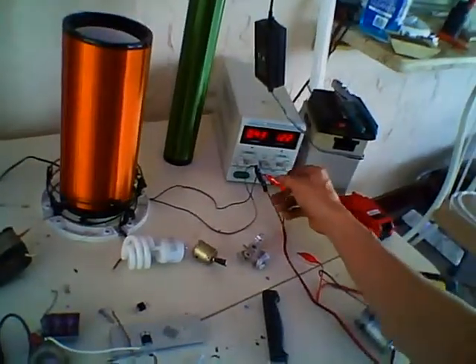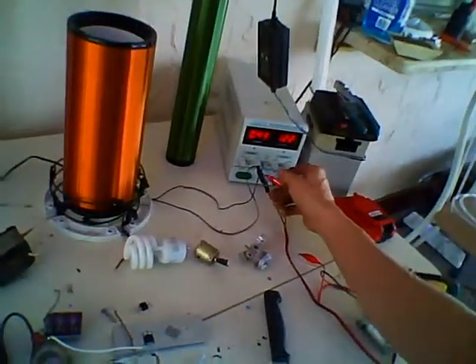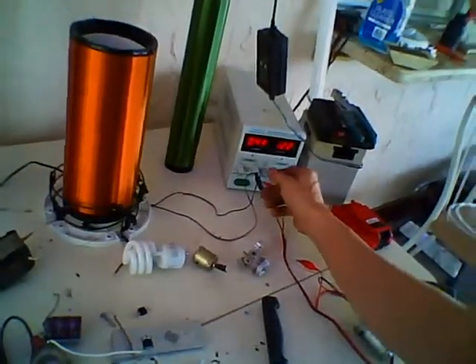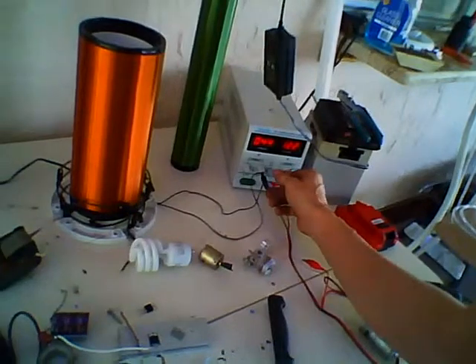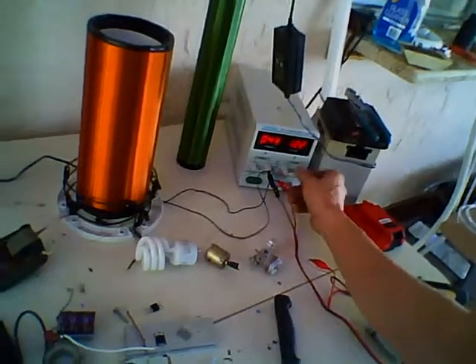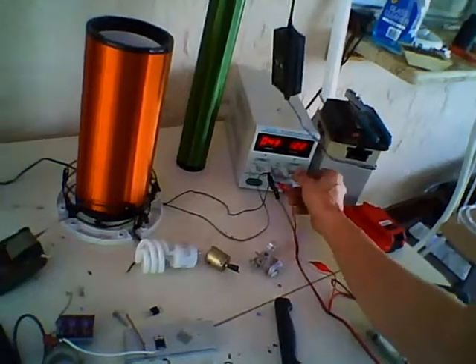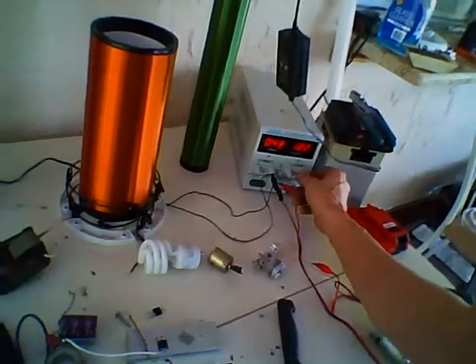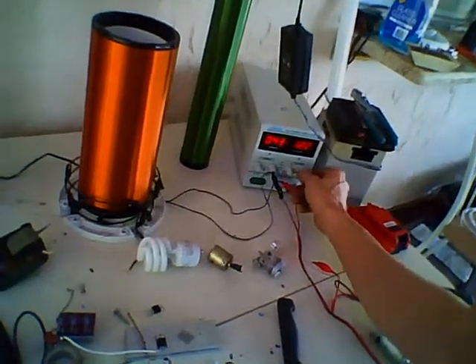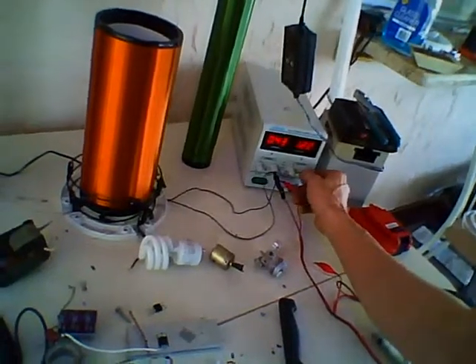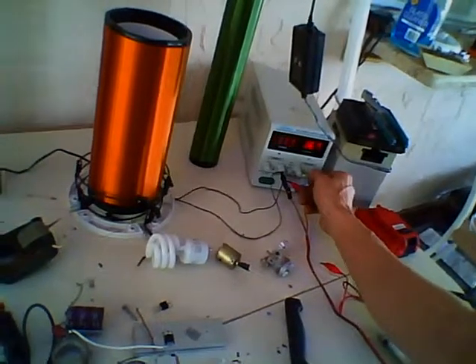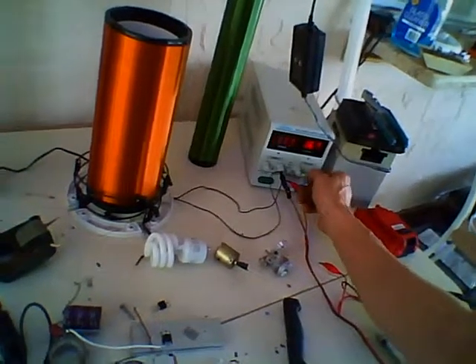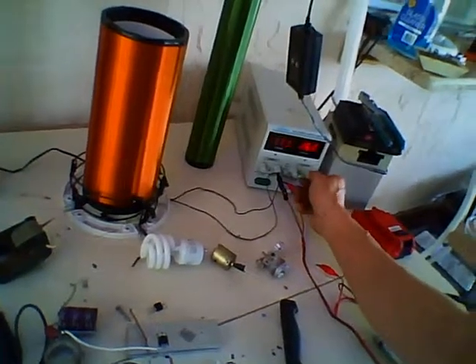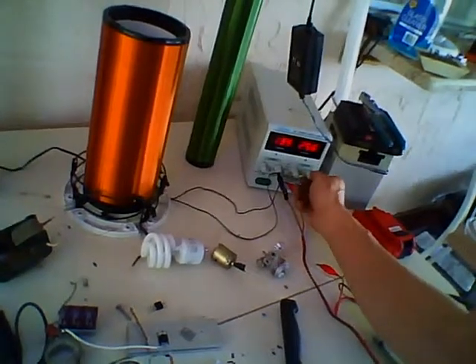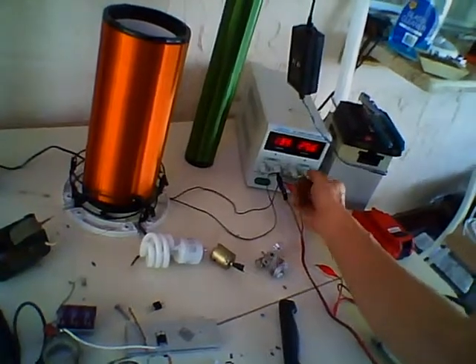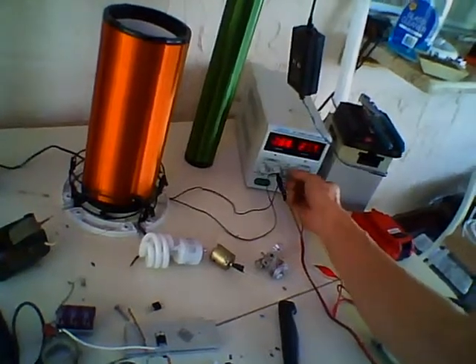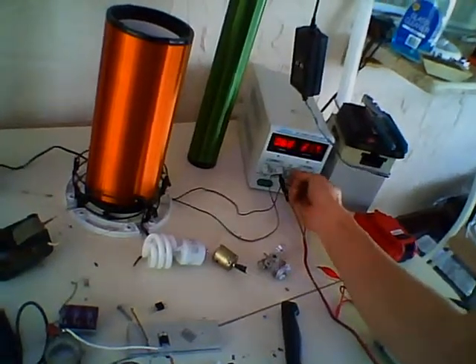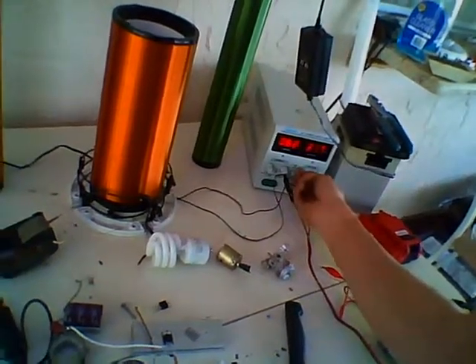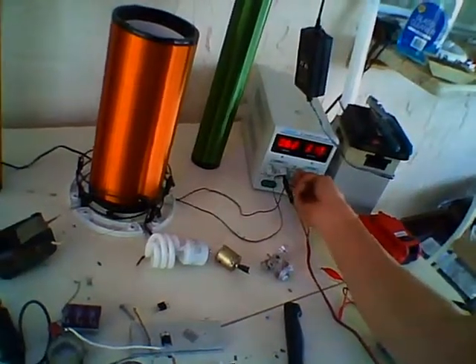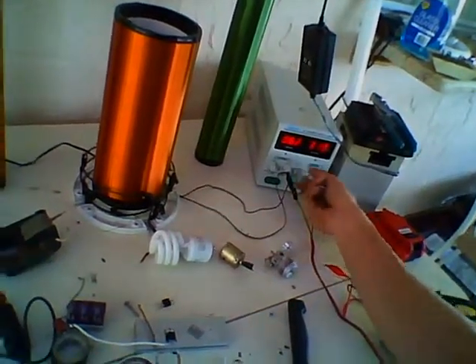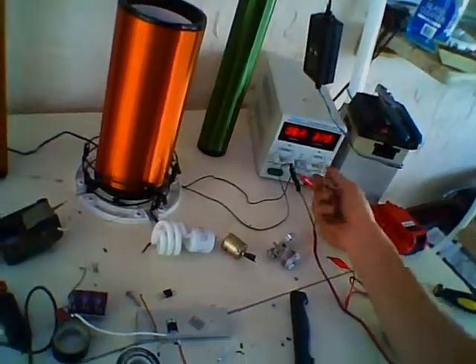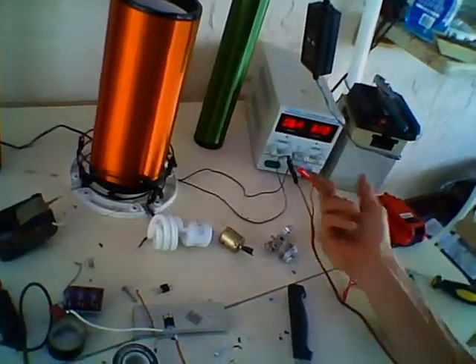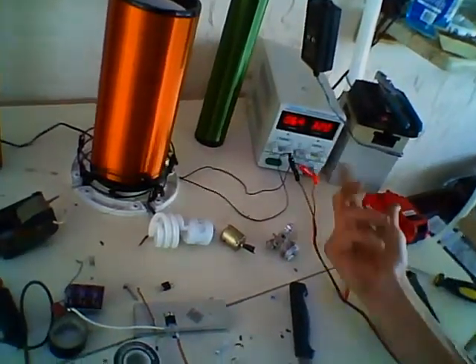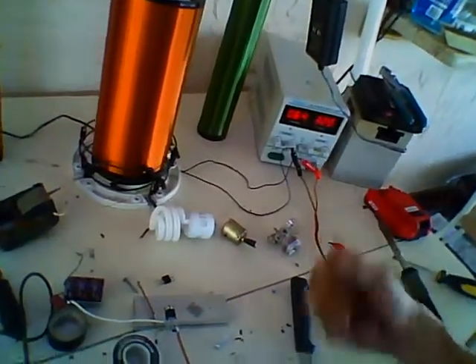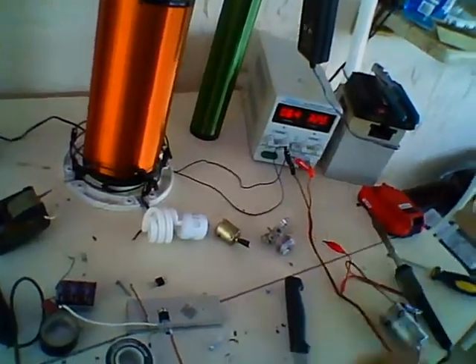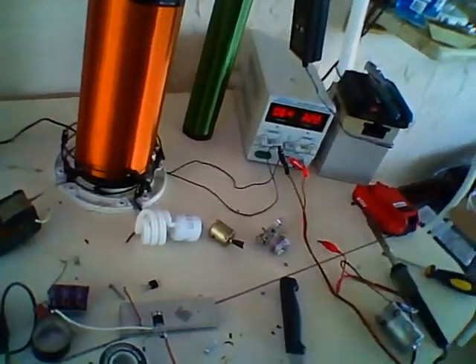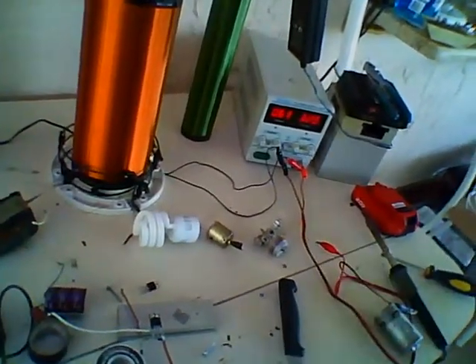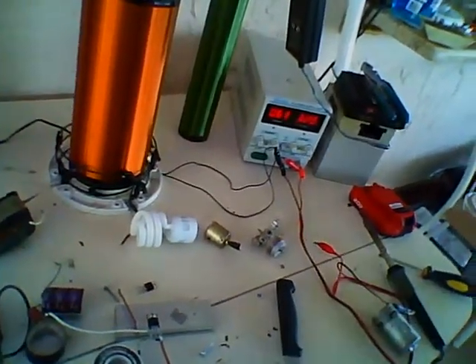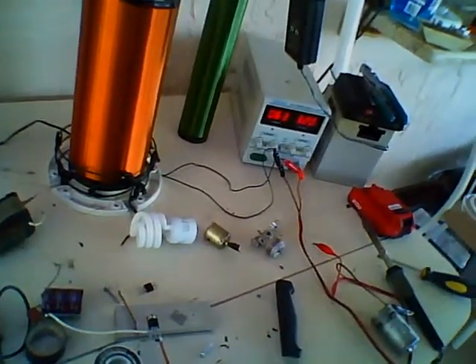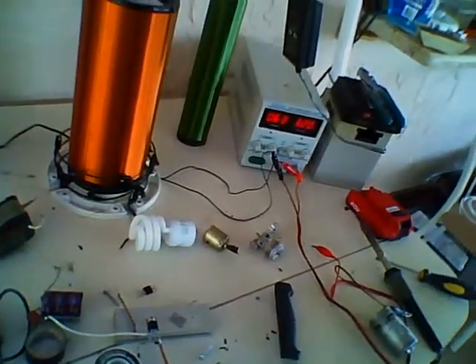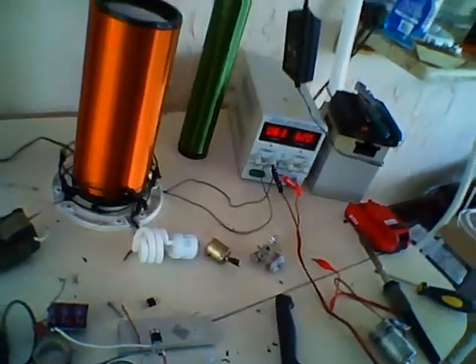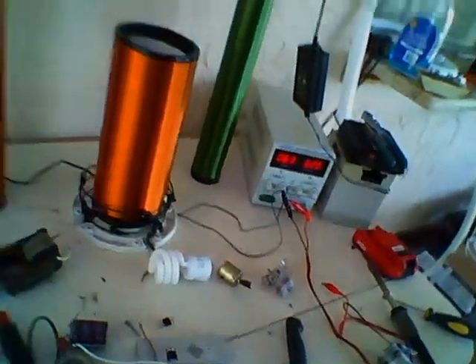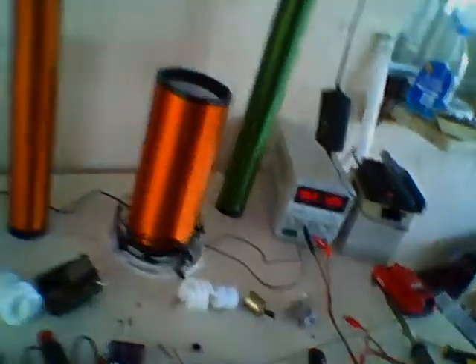I'm gonna crank it all the way up. 32 volts — that's all I can do.